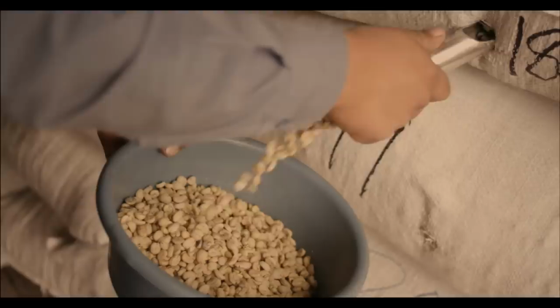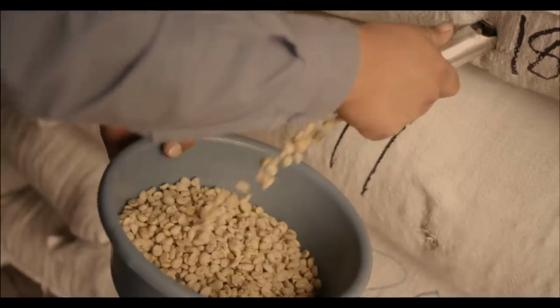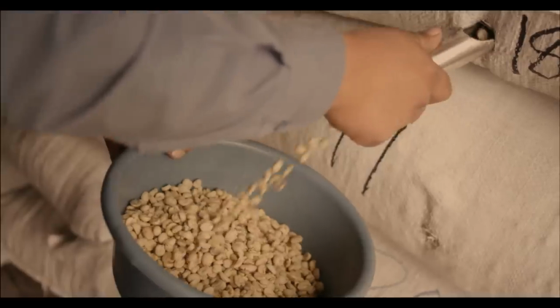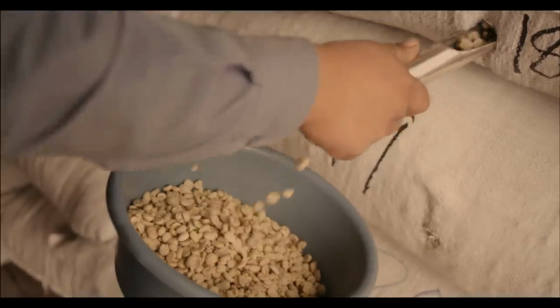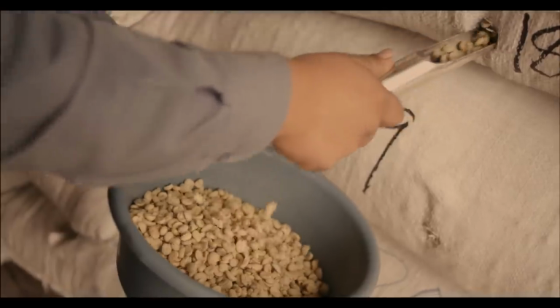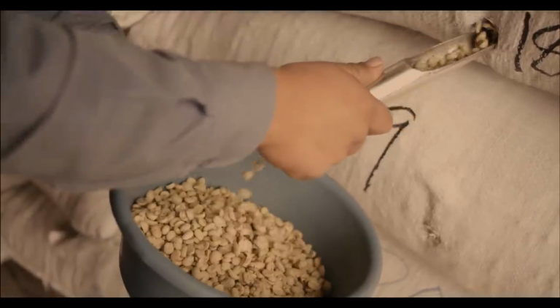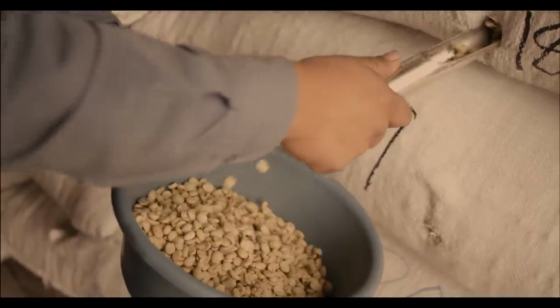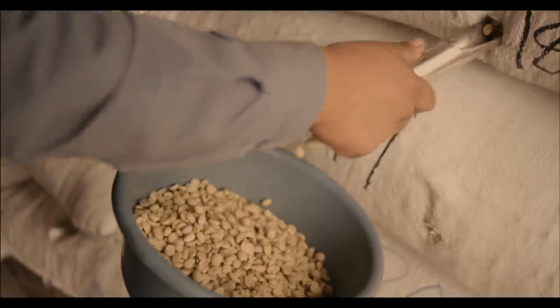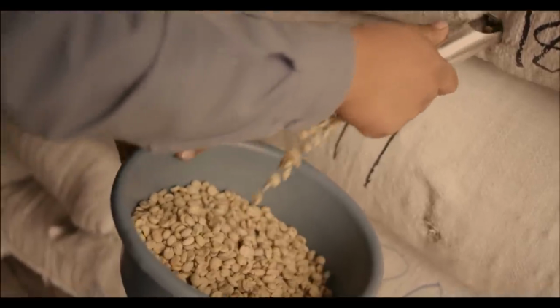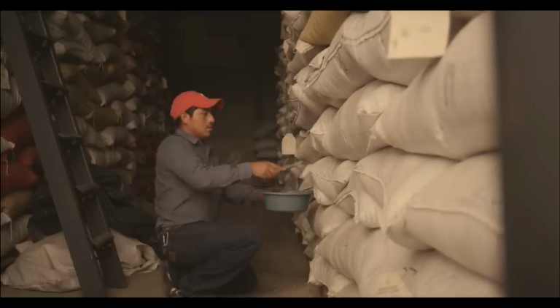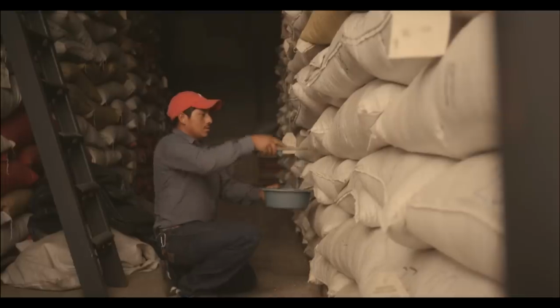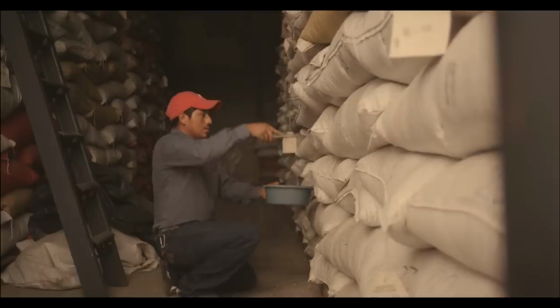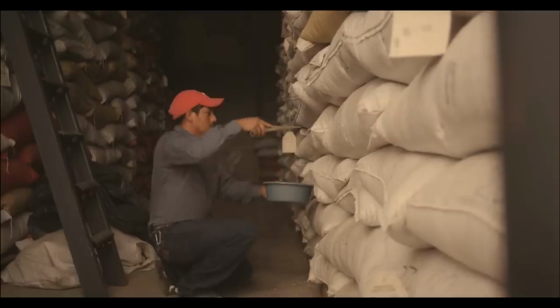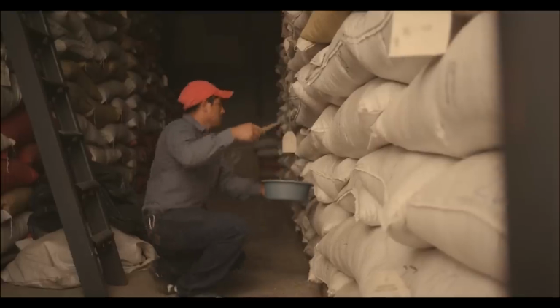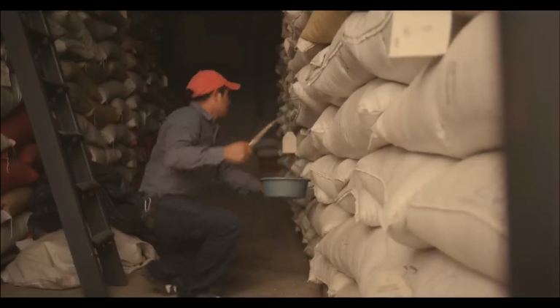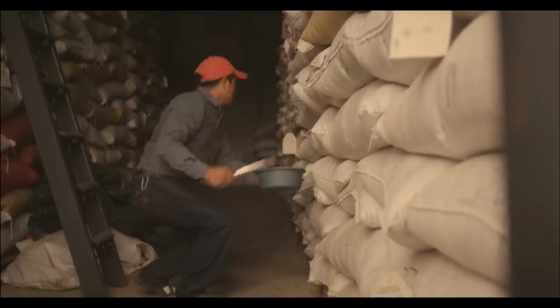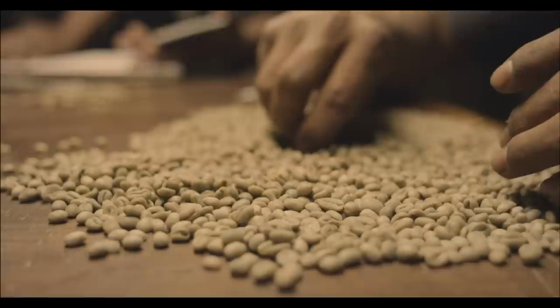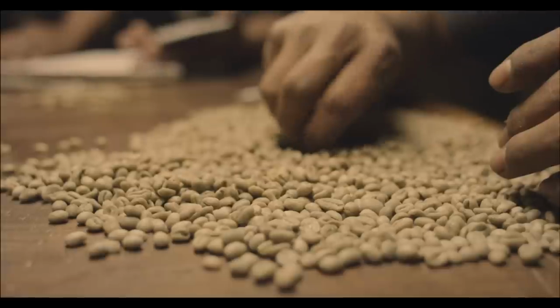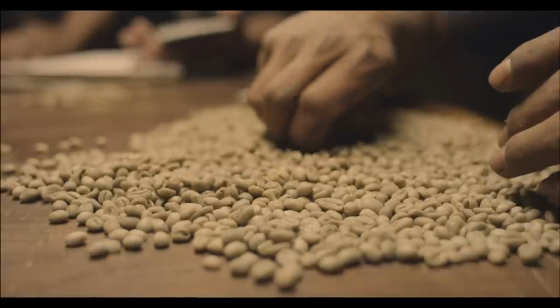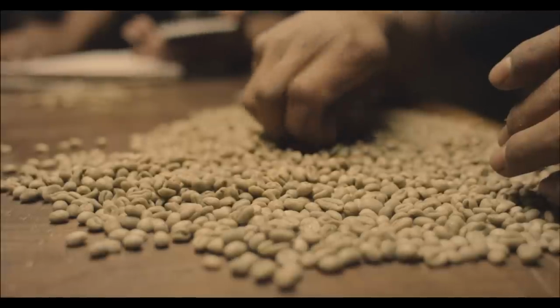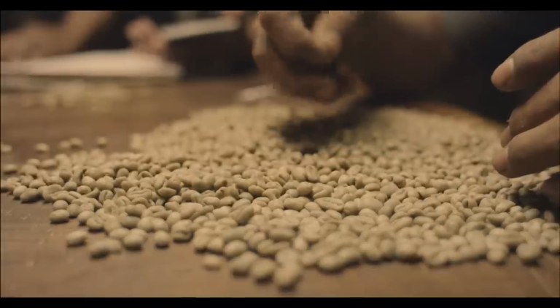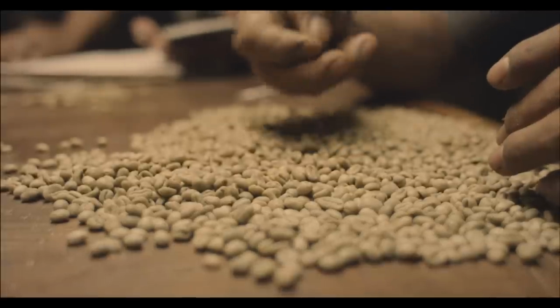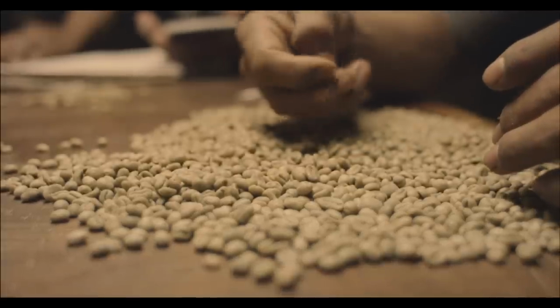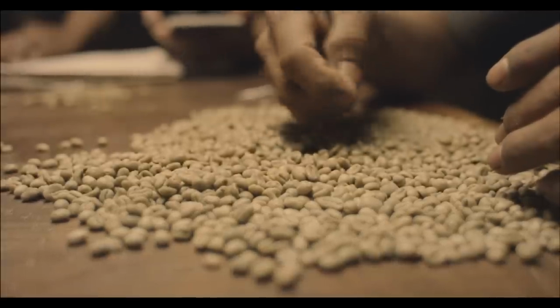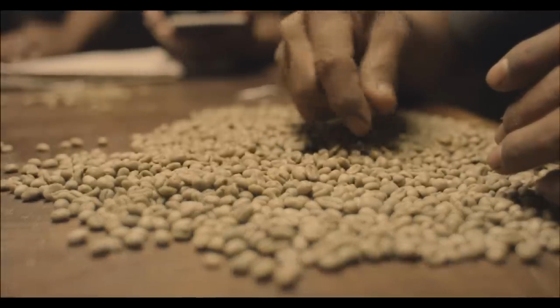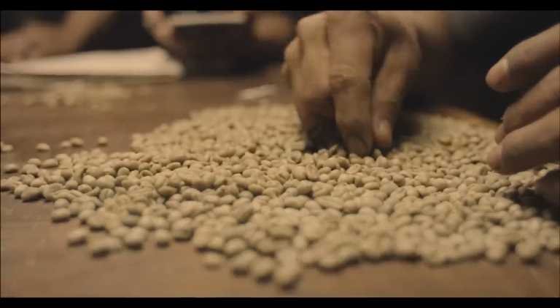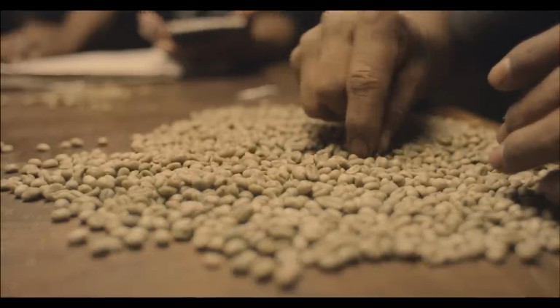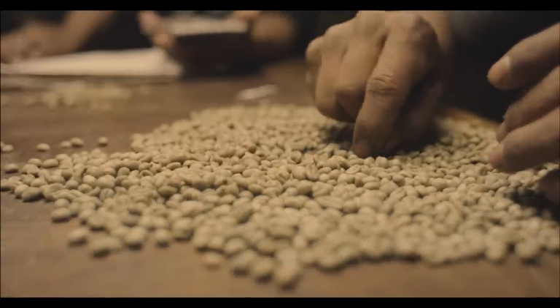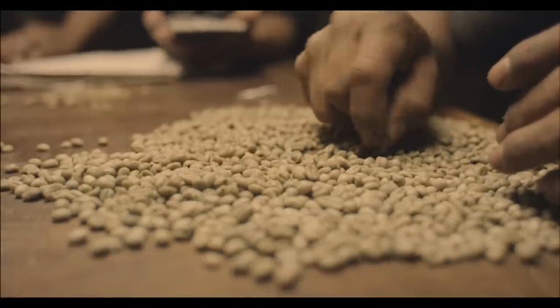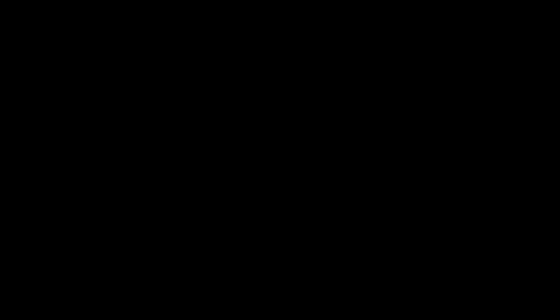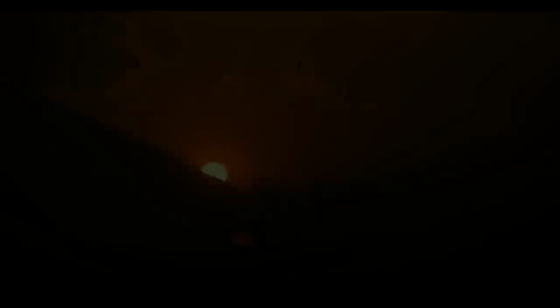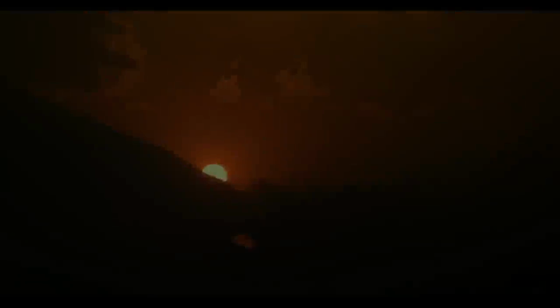Finally, each batch of Origin Espresso beans is checked by eye to make sure it's the finest quality.